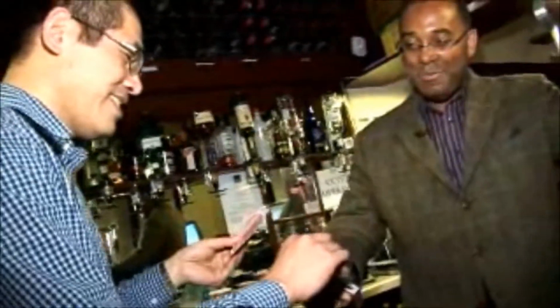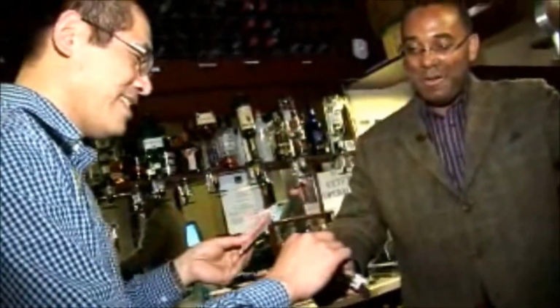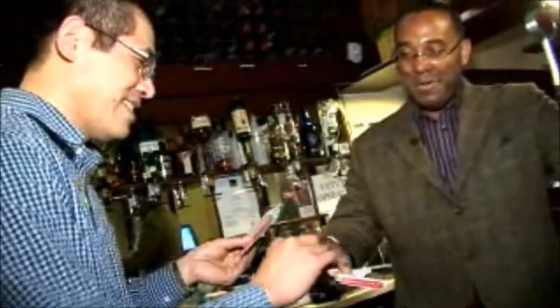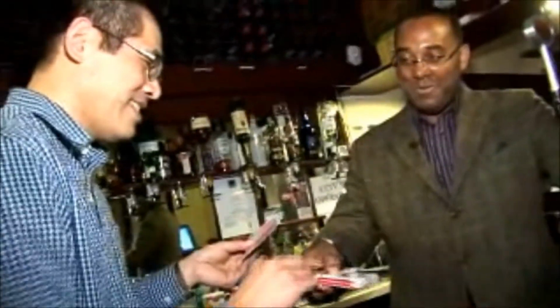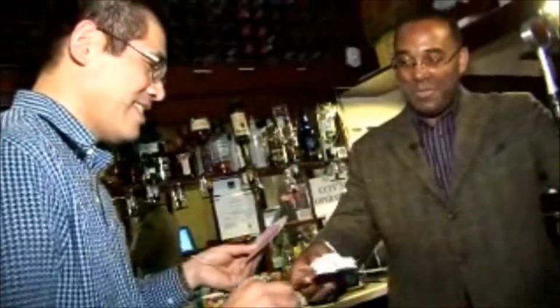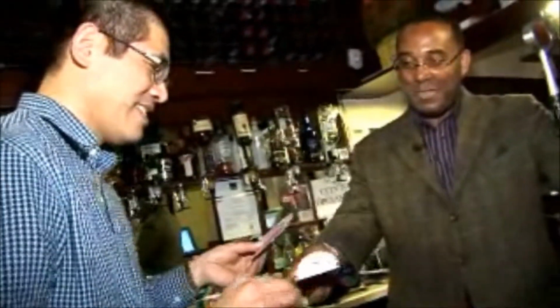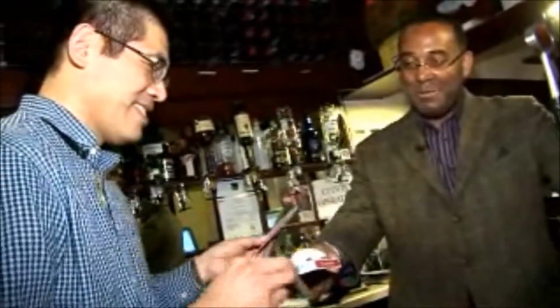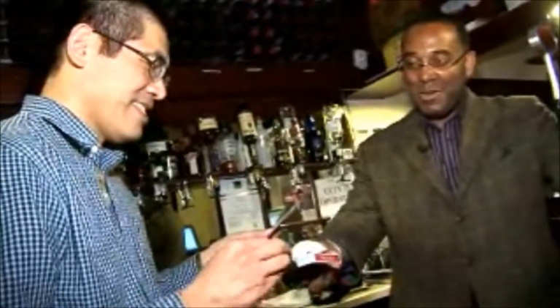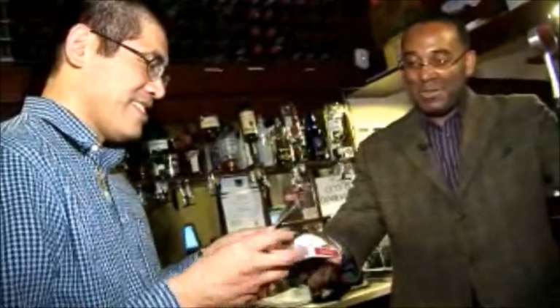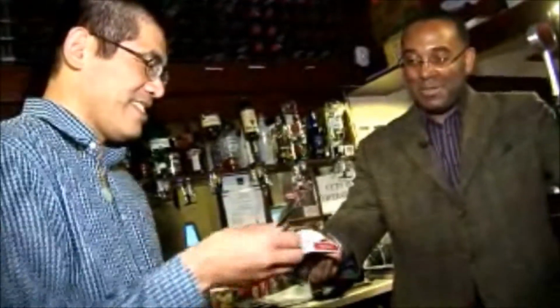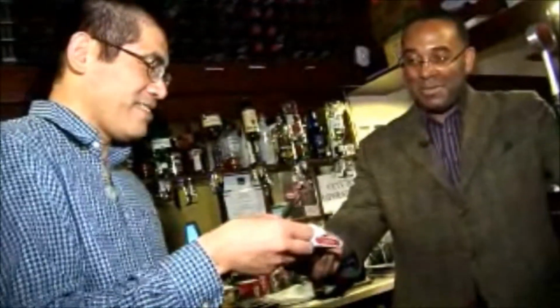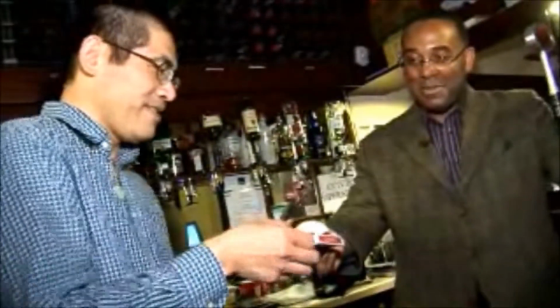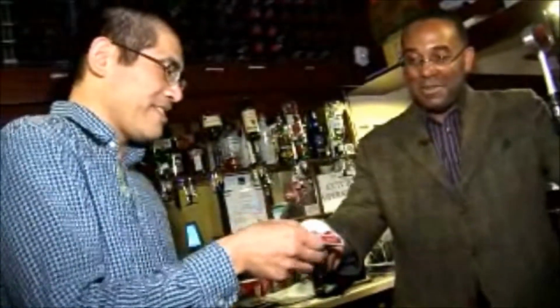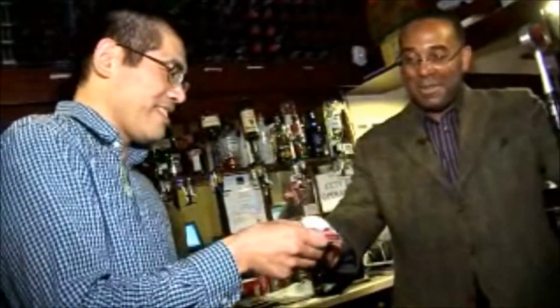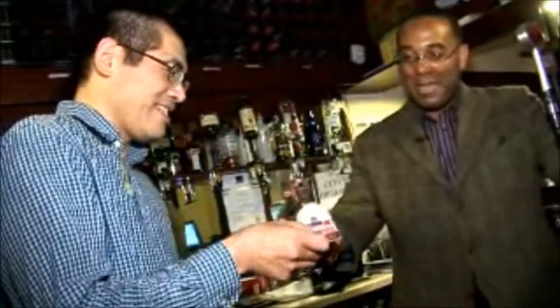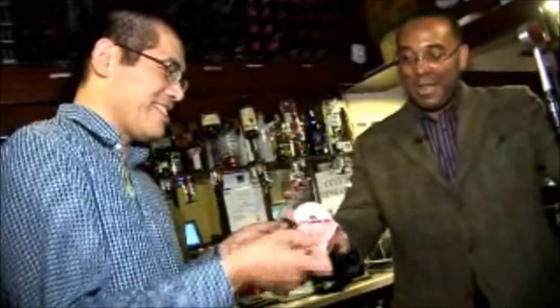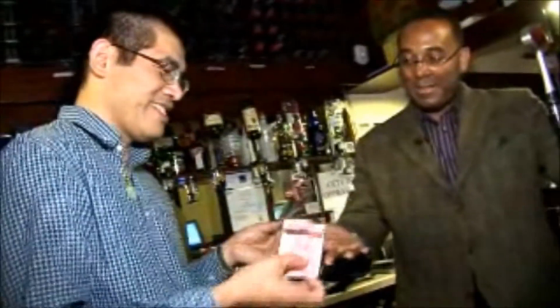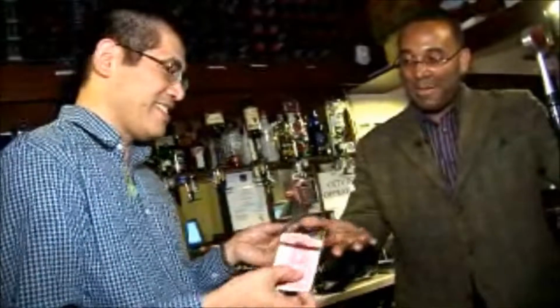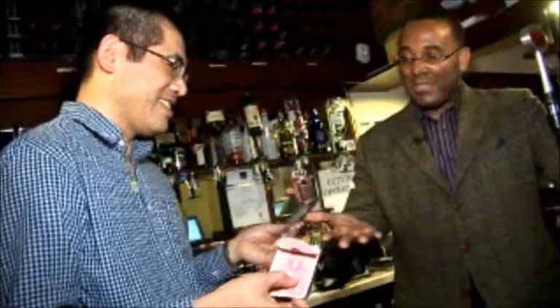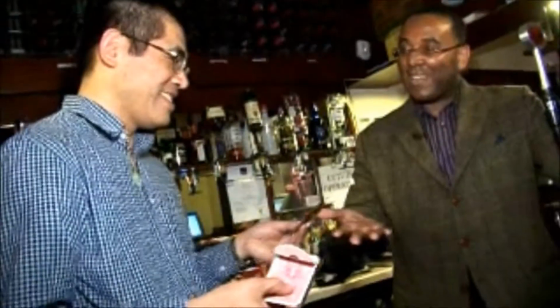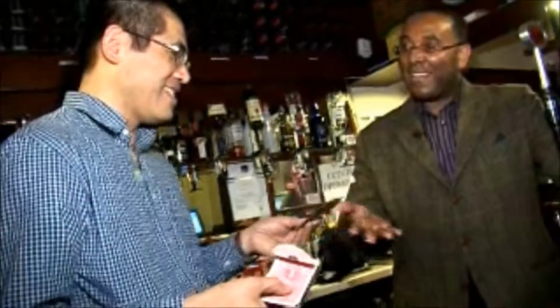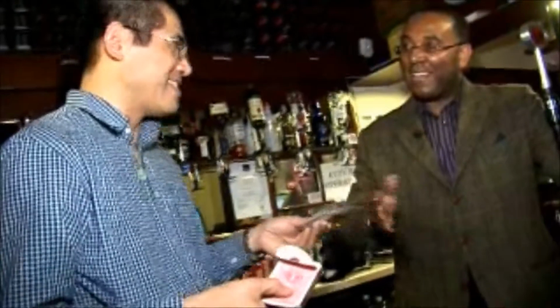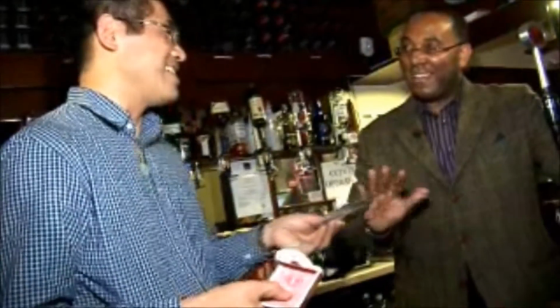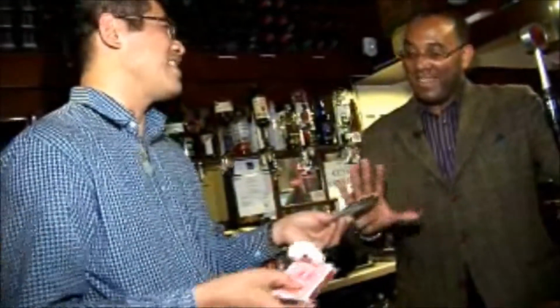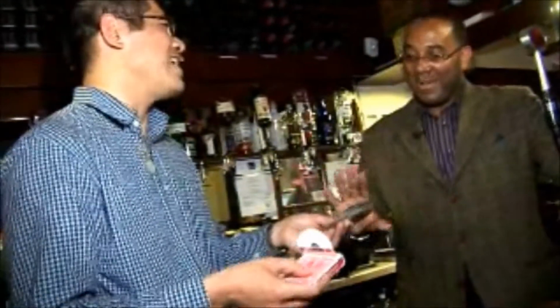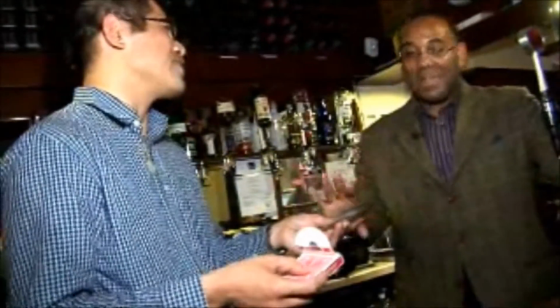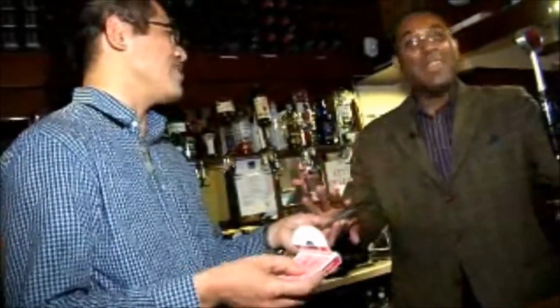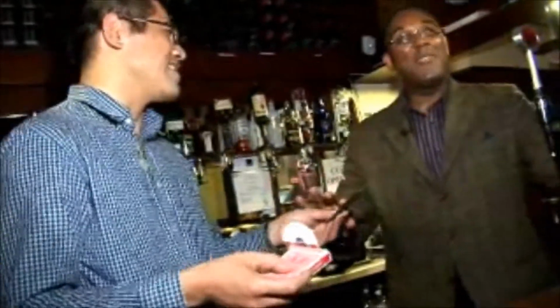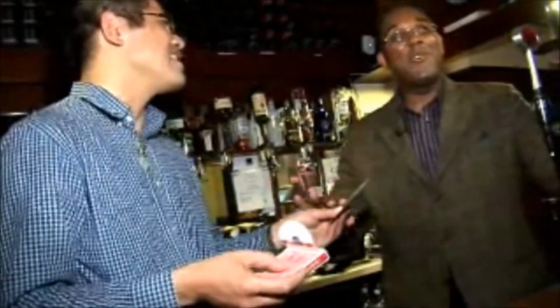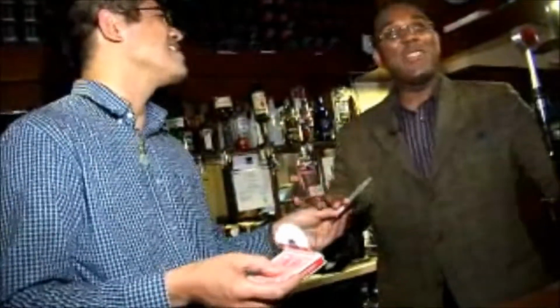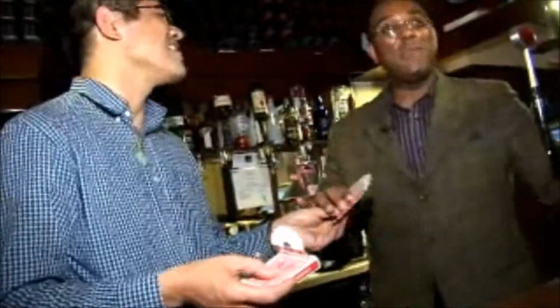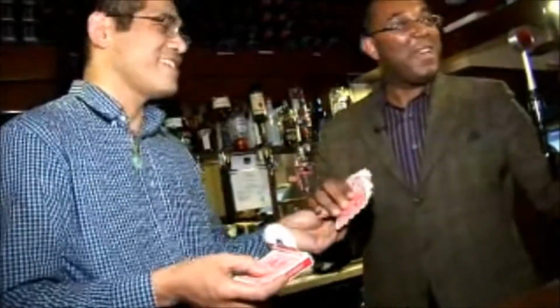Bravo. There's the box. And that's the magic. Didn't you do a great job?